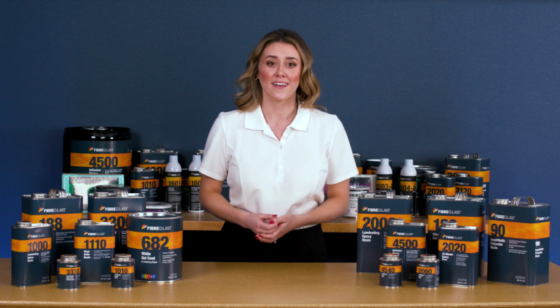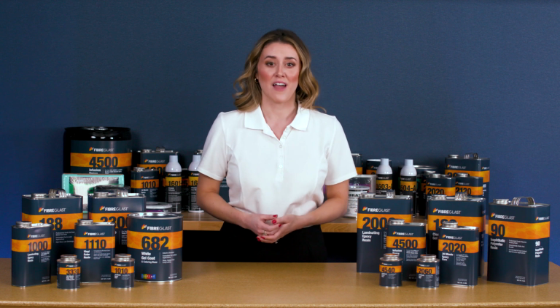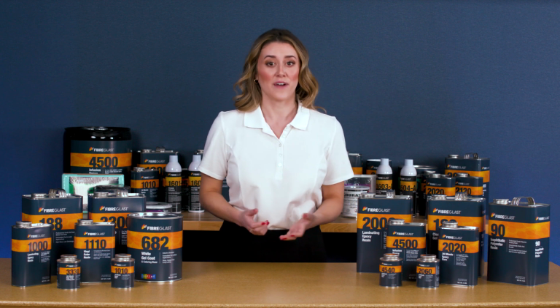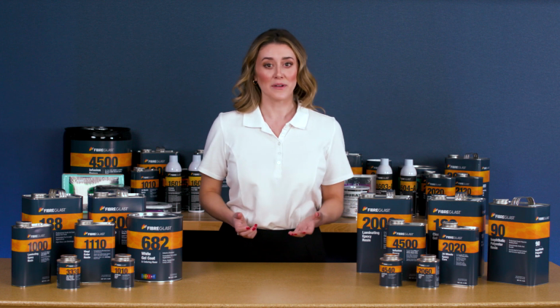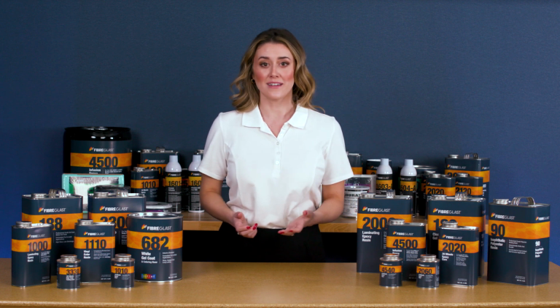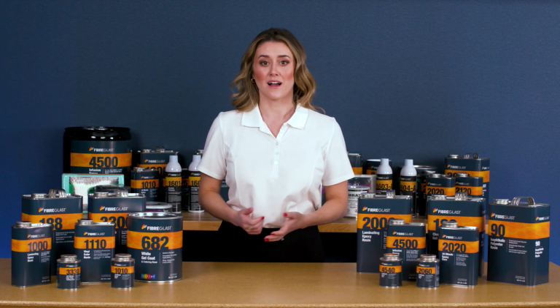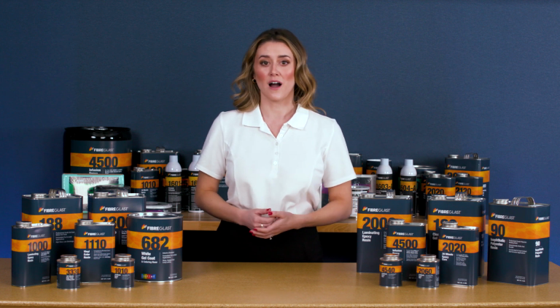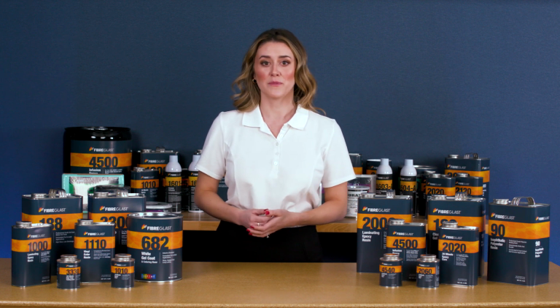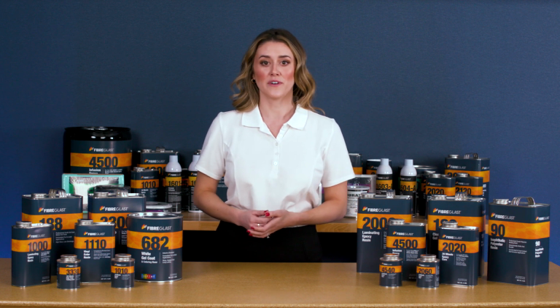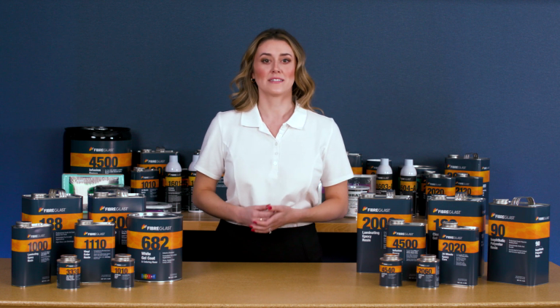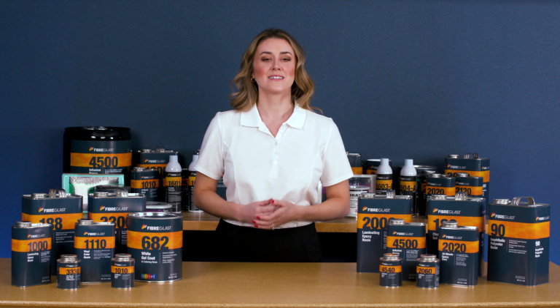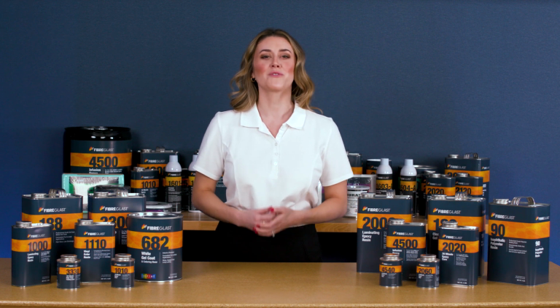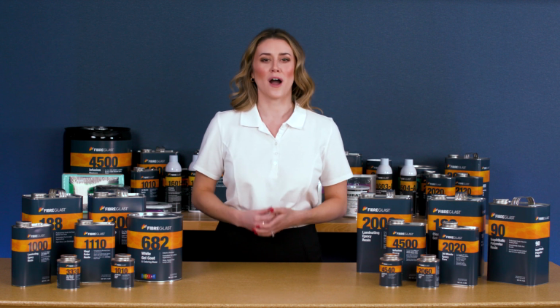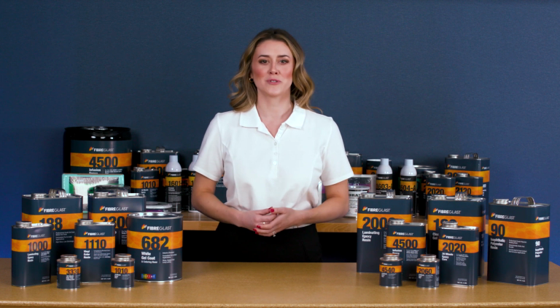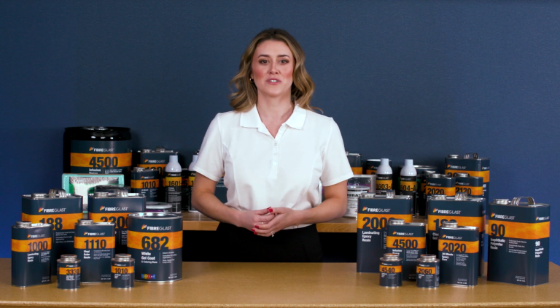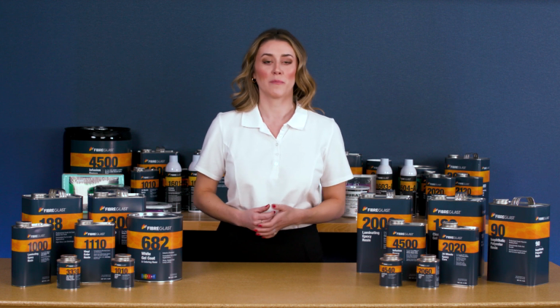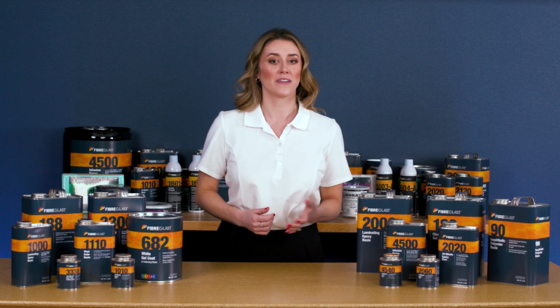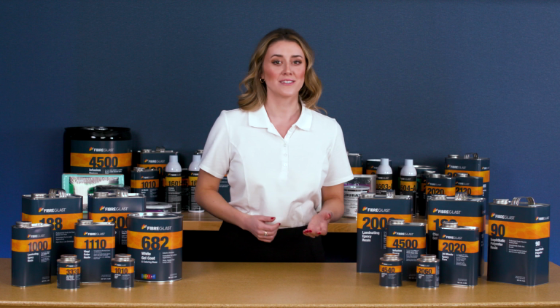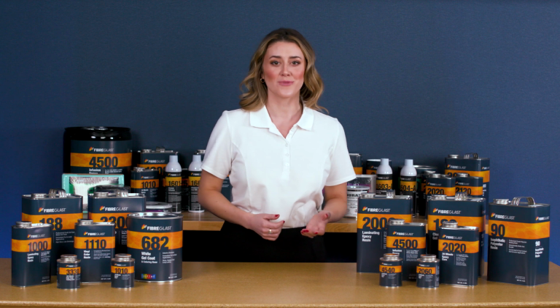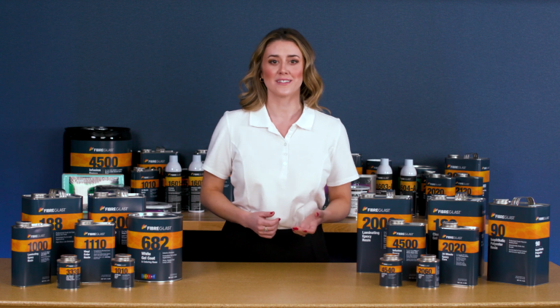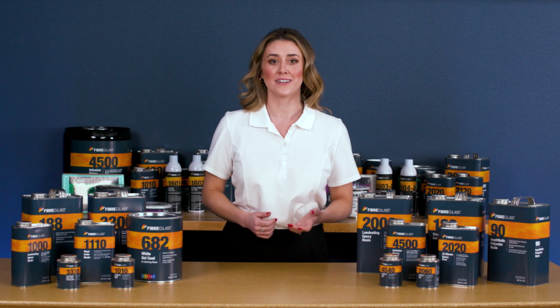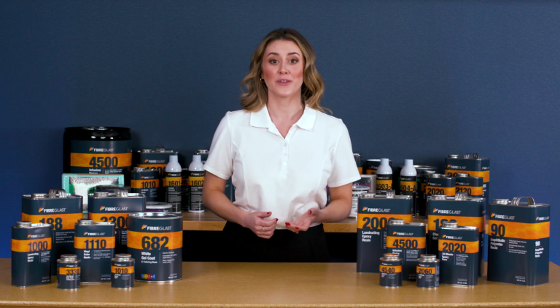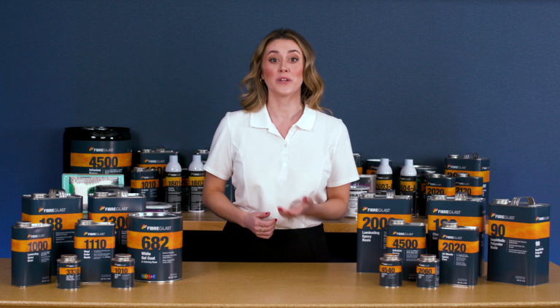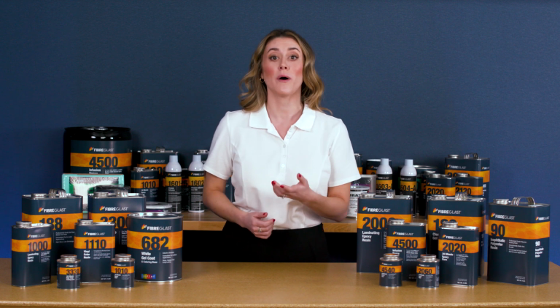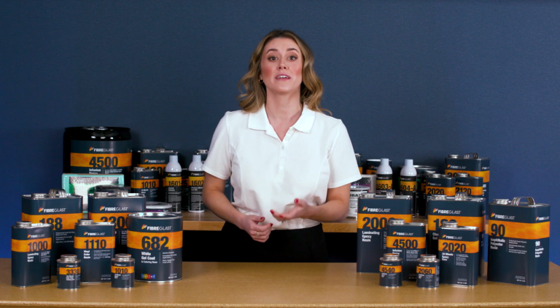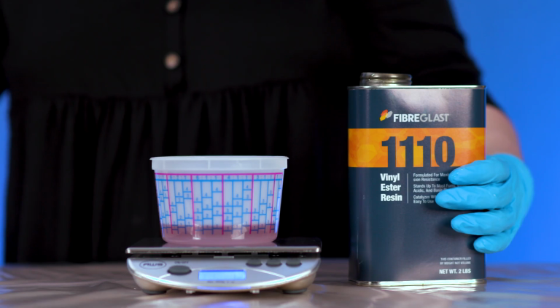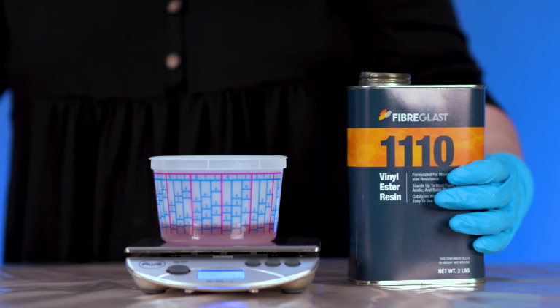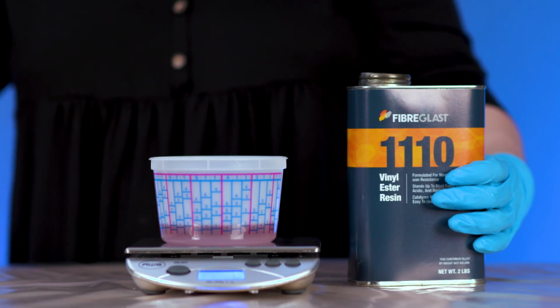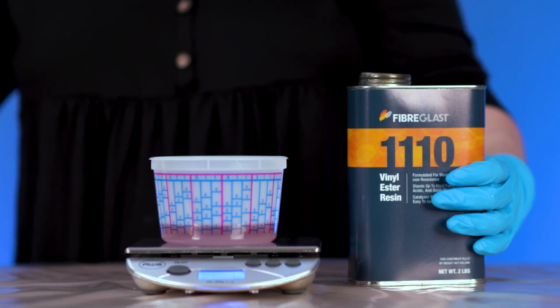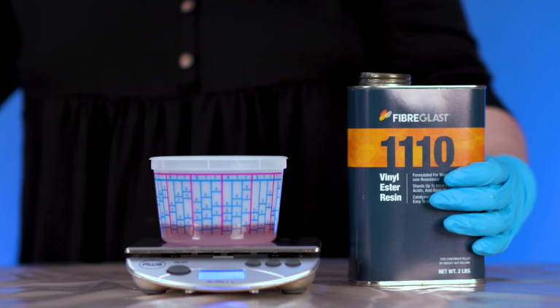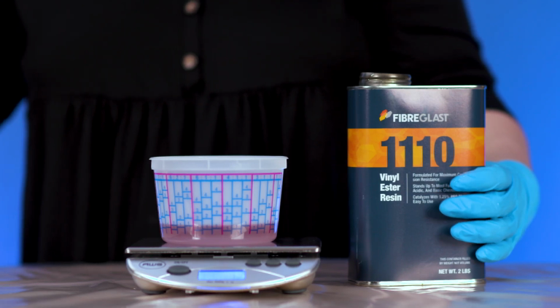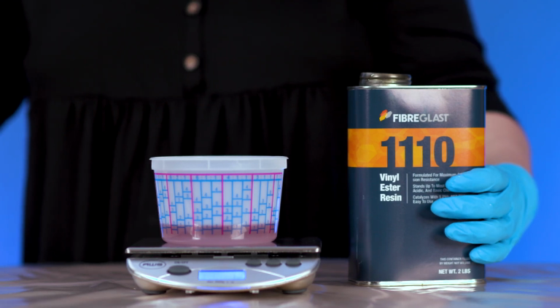At Fiberglass.com, you'll find several options for polyester resin, including polyester gel coats.